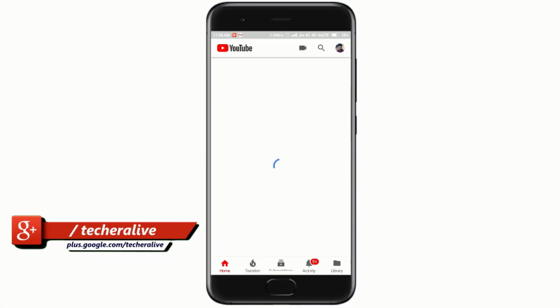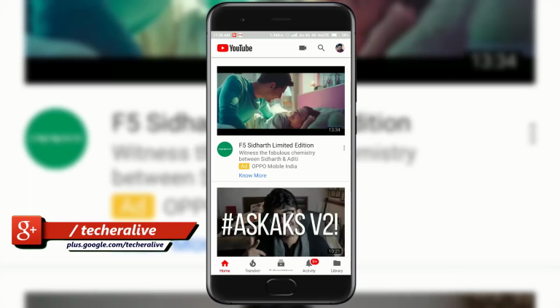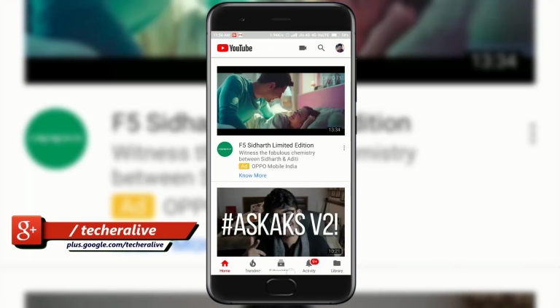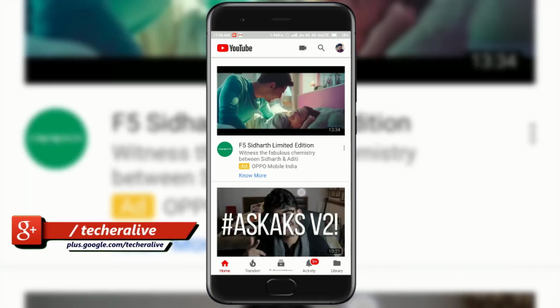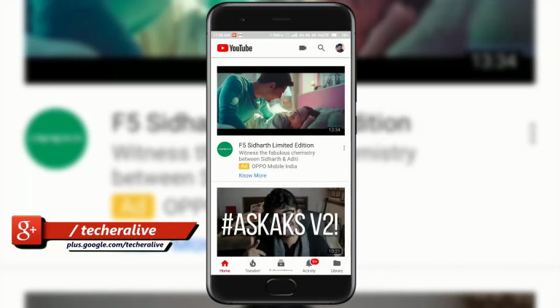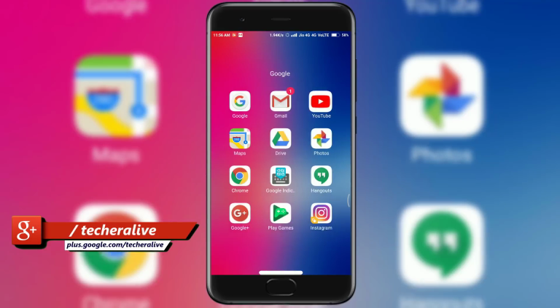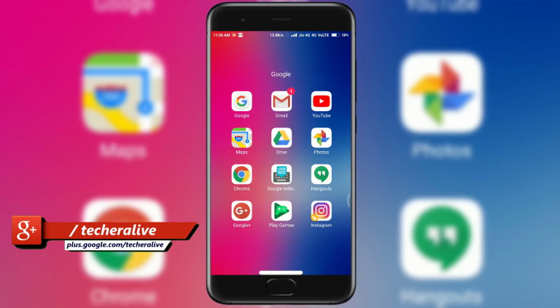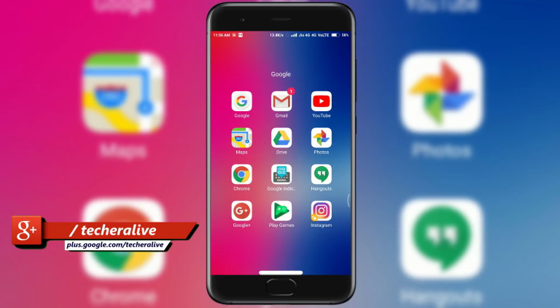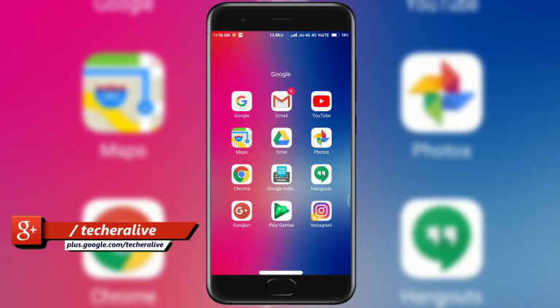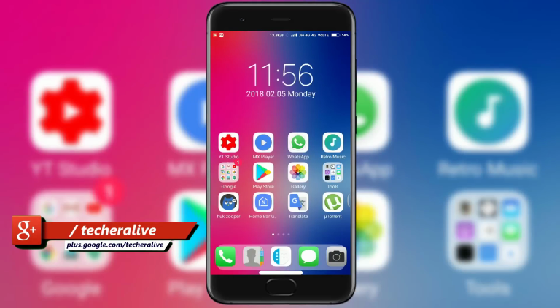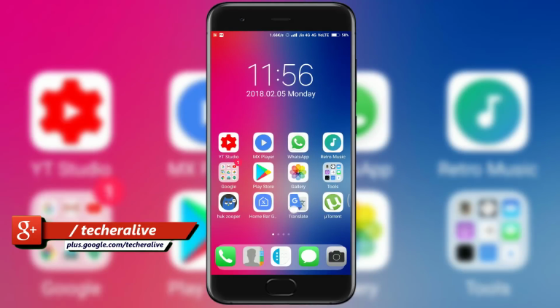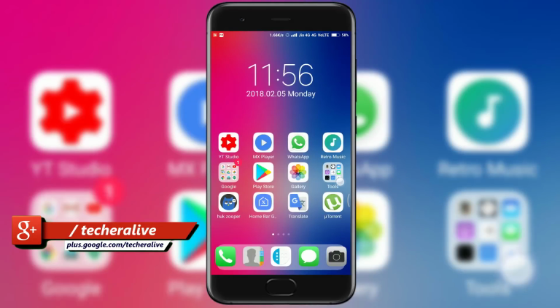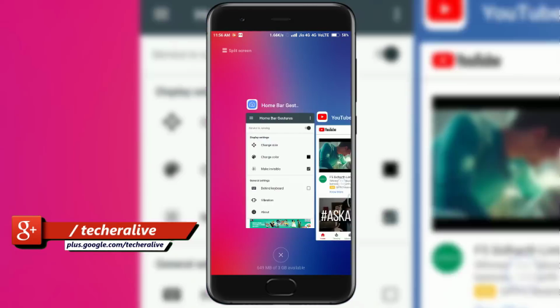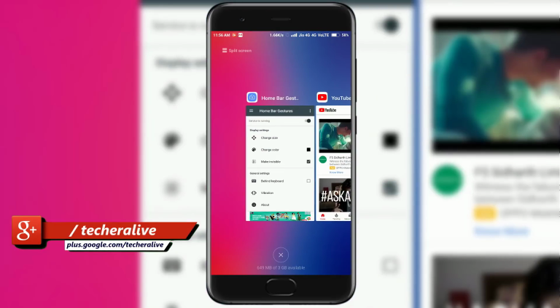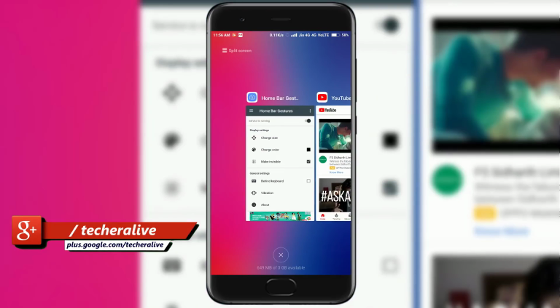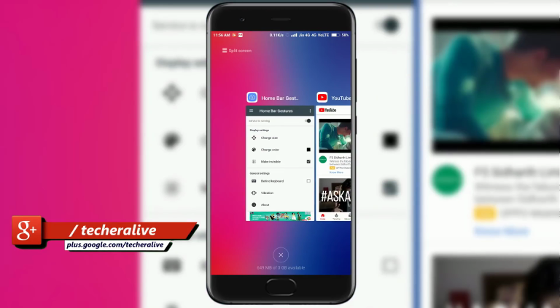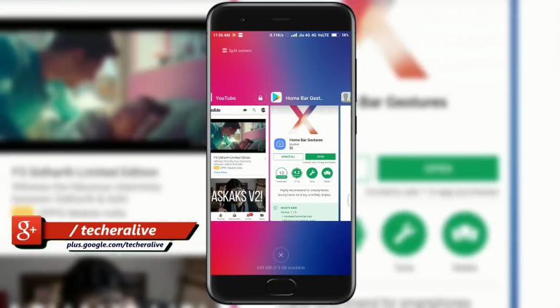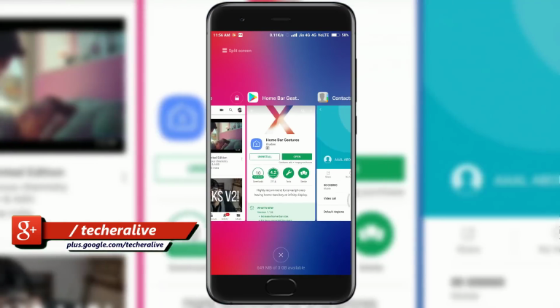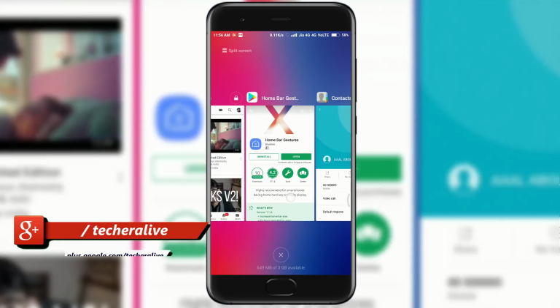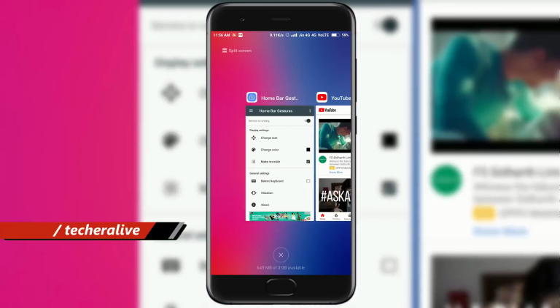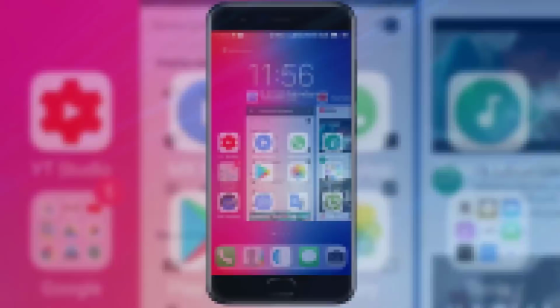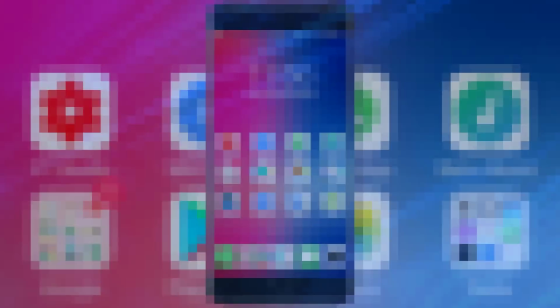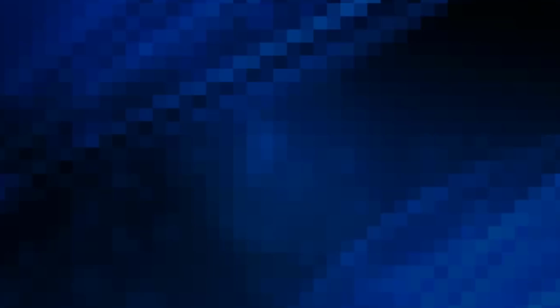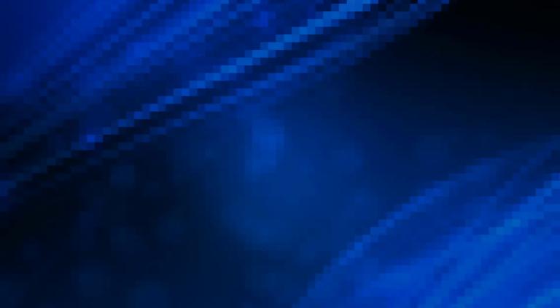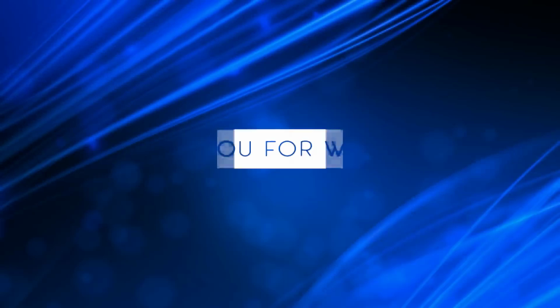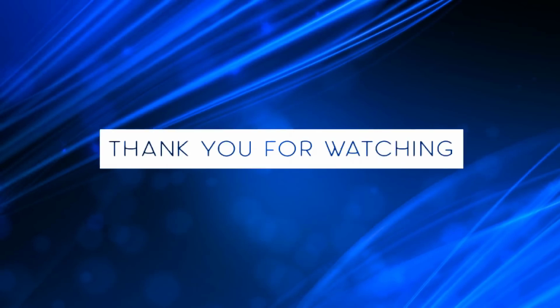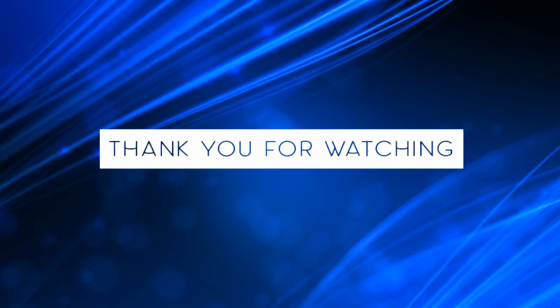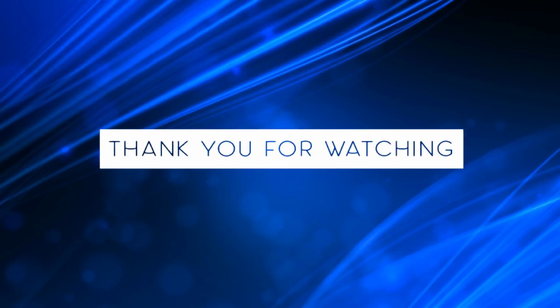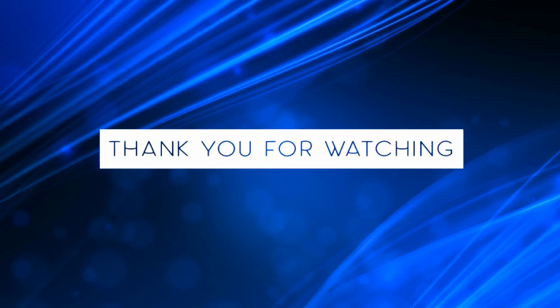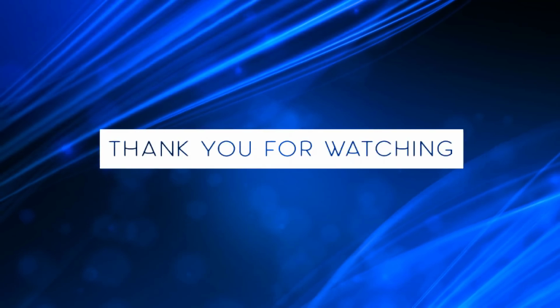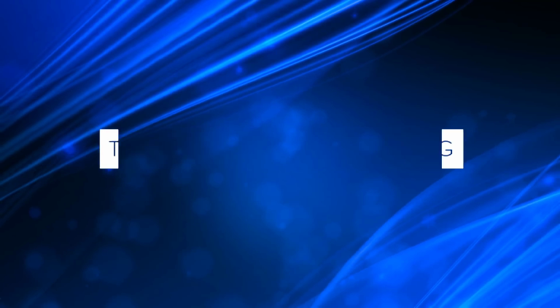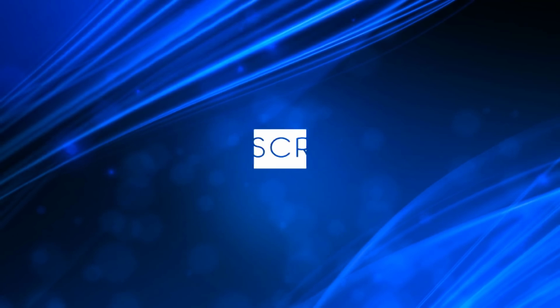And that's pretty much of it. Thanks for watching. Share the video if you like it, and don't forget to like and subscribe.